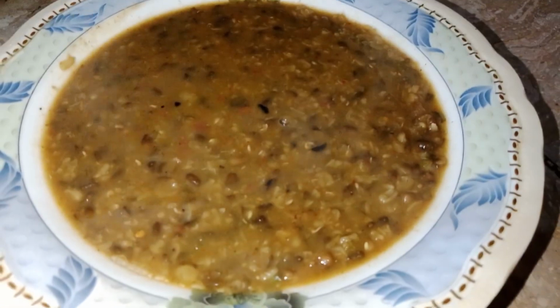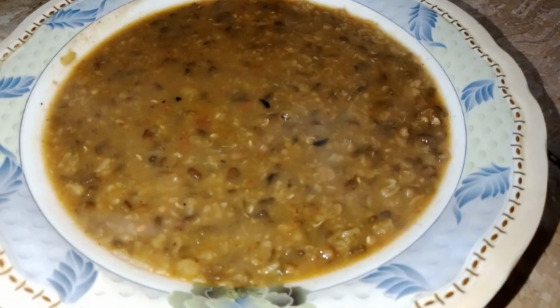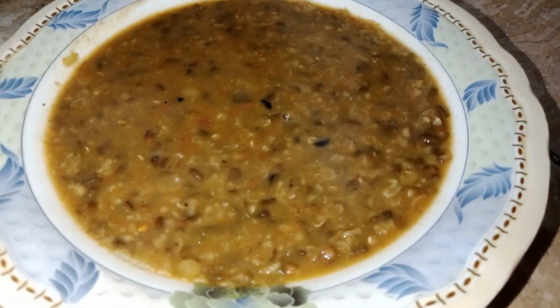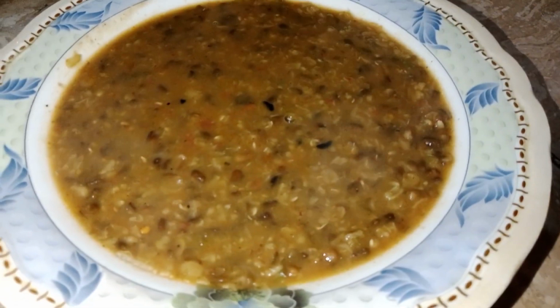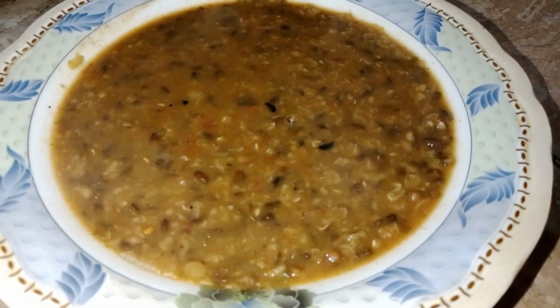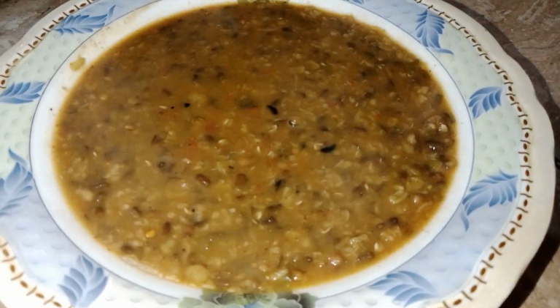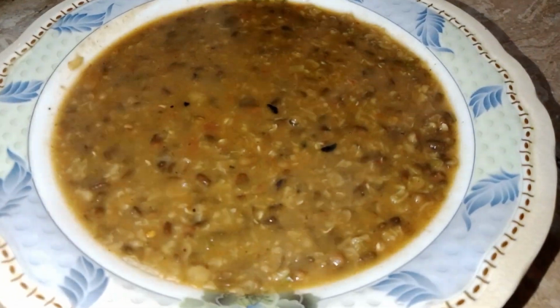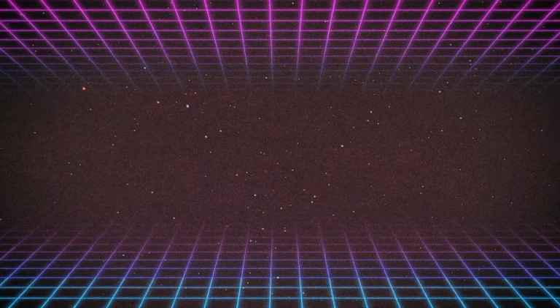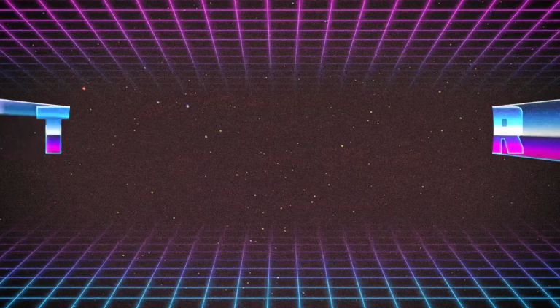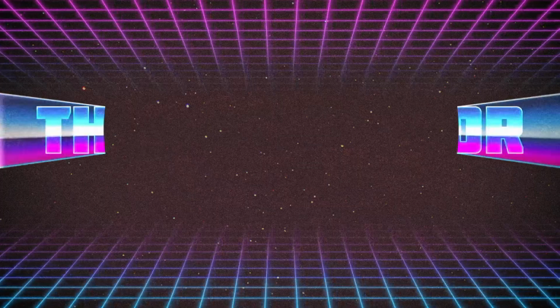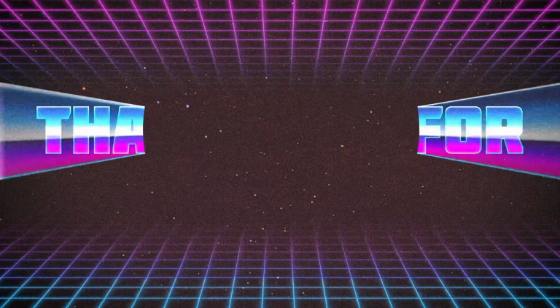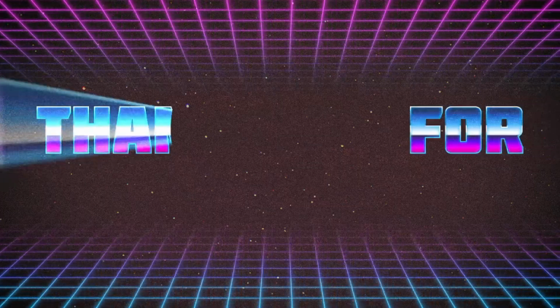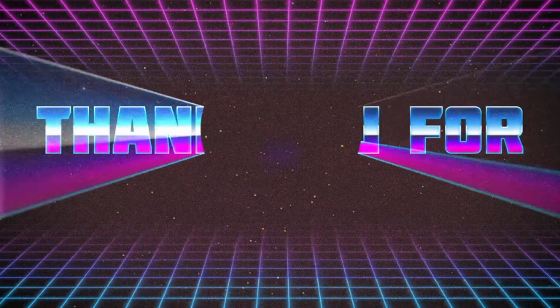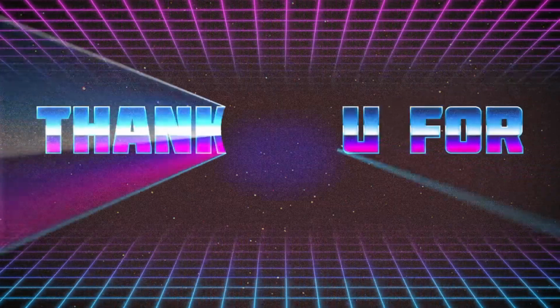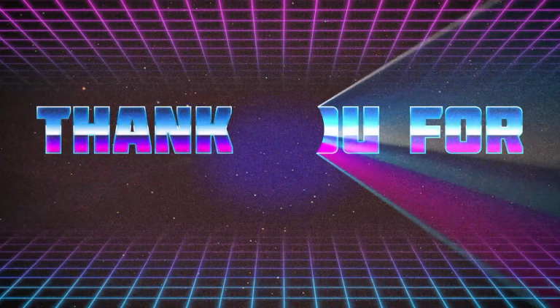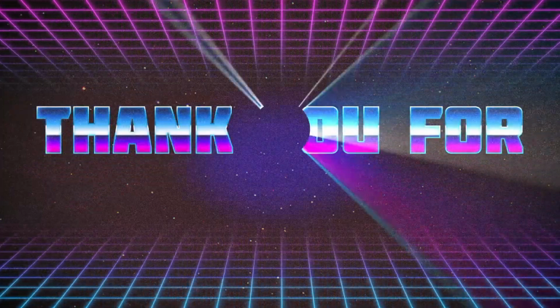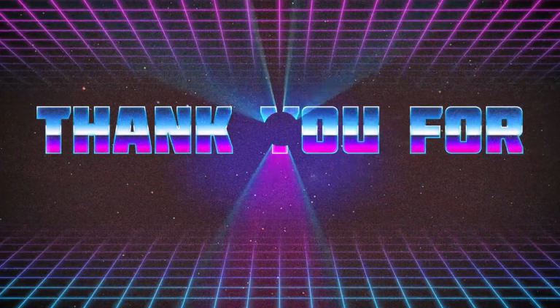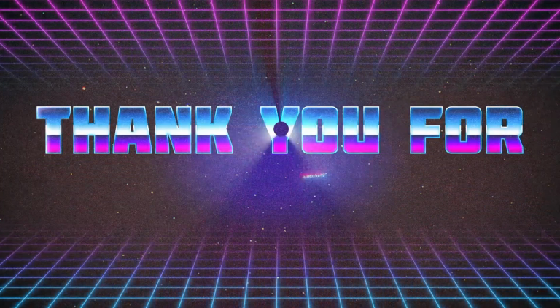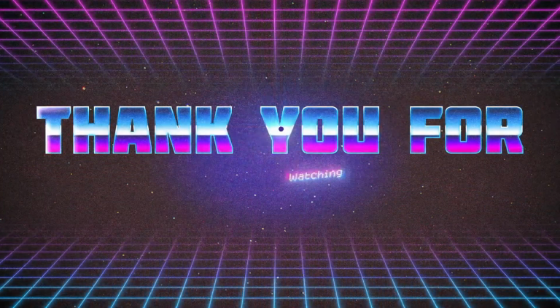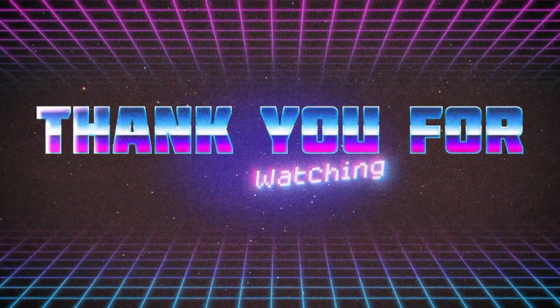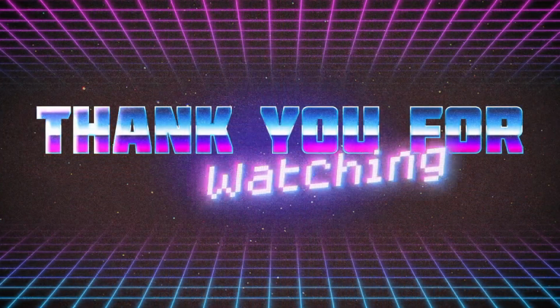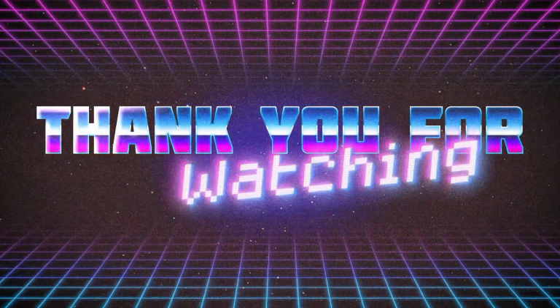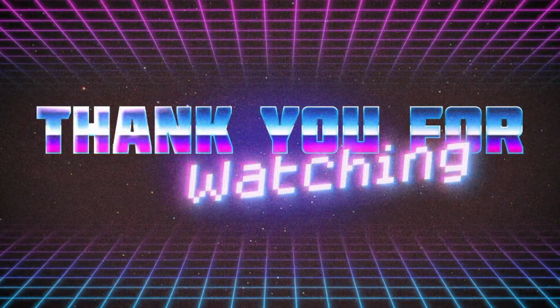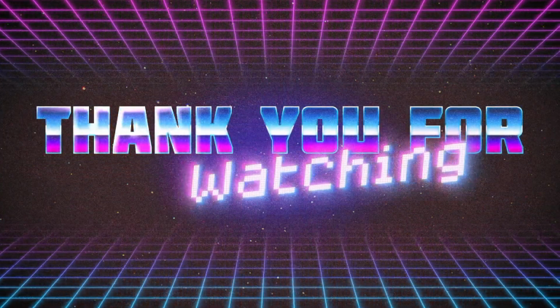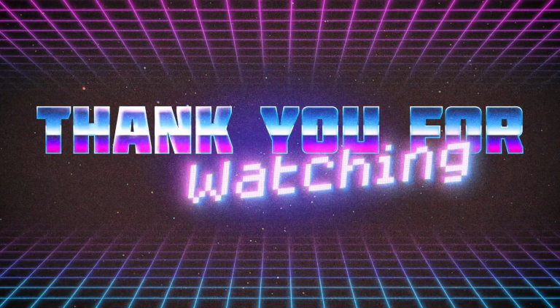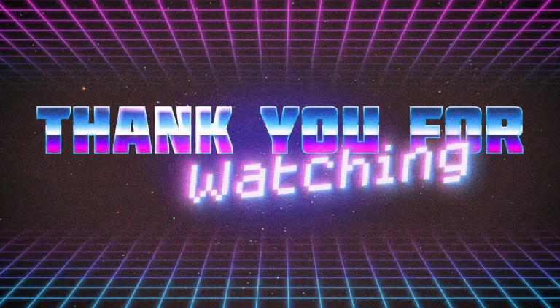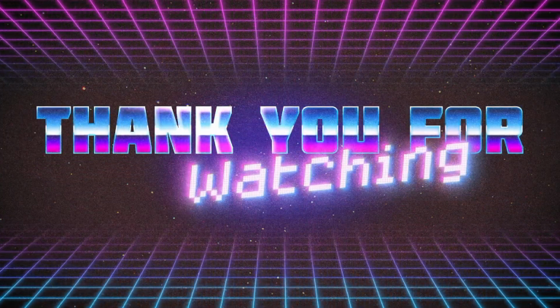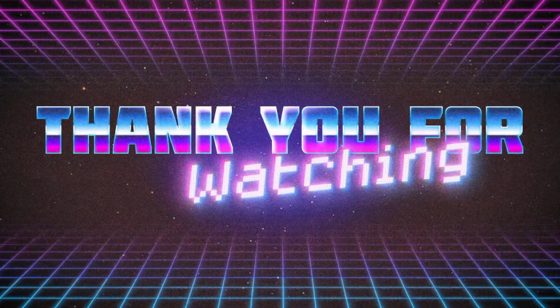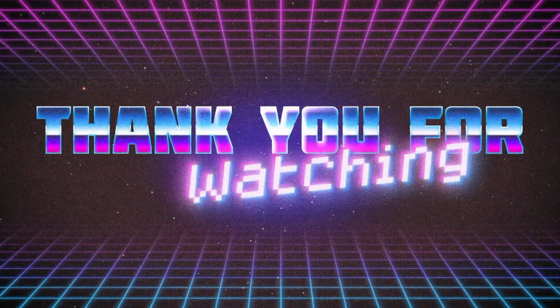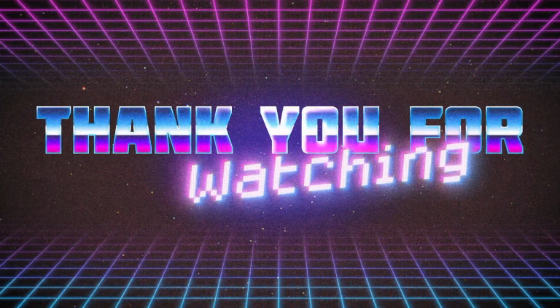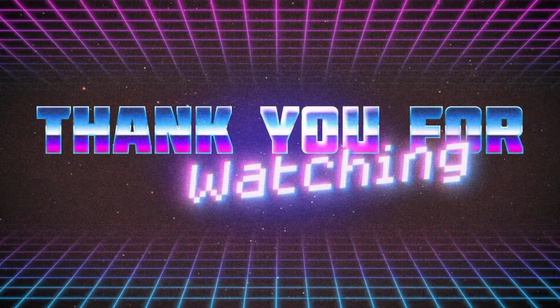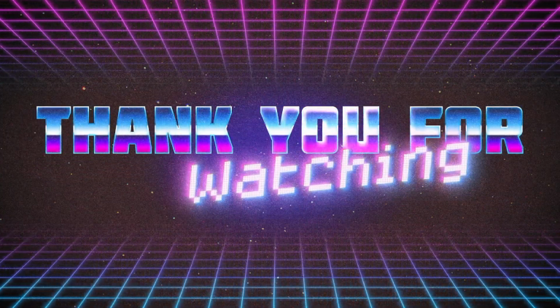Thank you for watching. Allah Hafiz. Thank you.